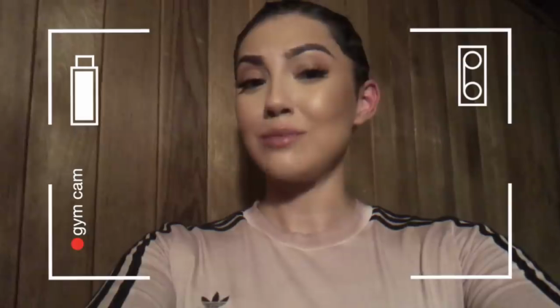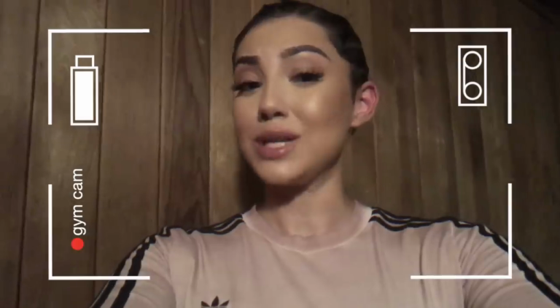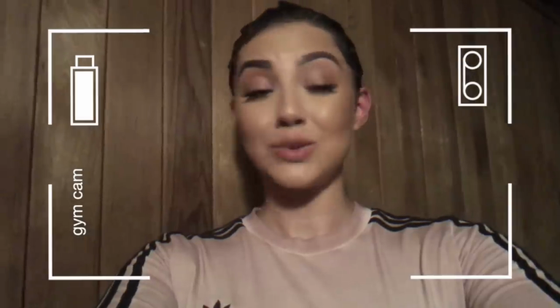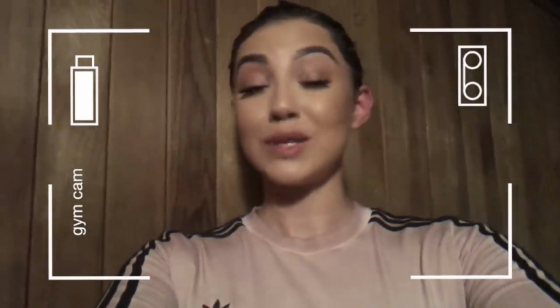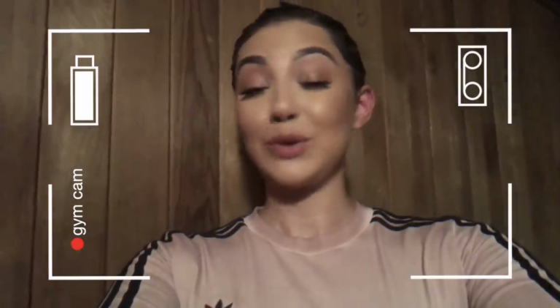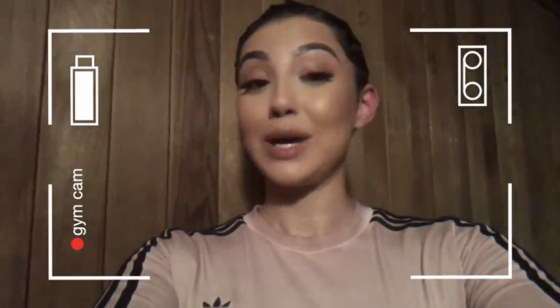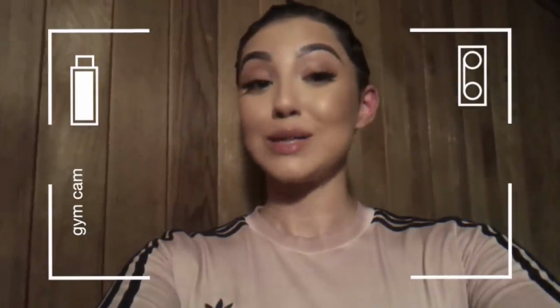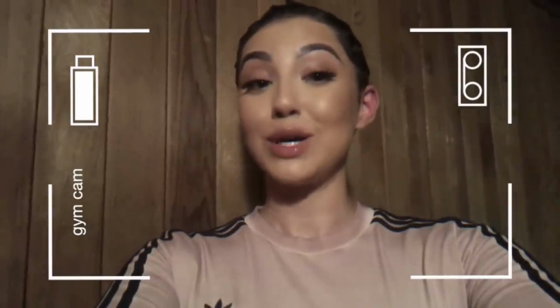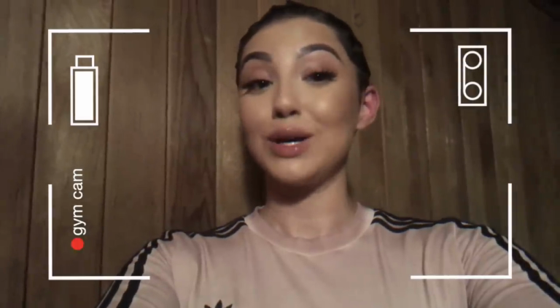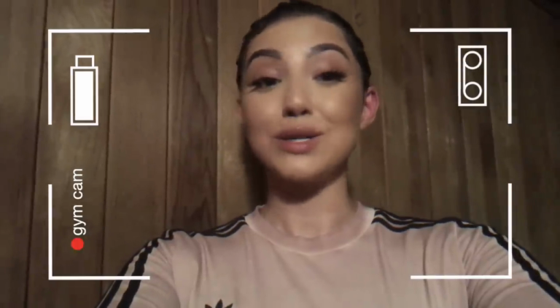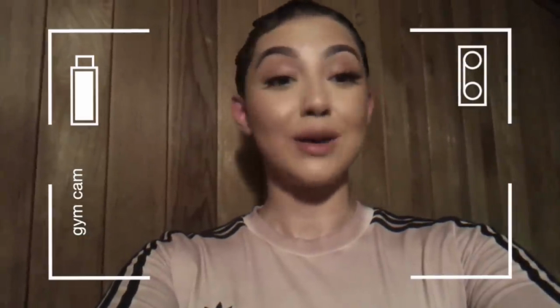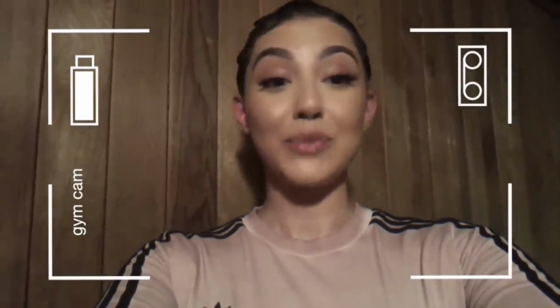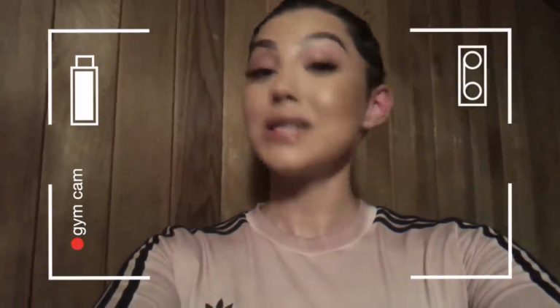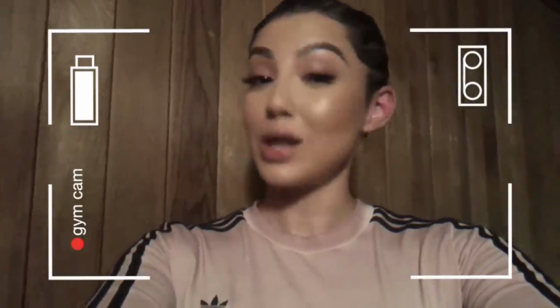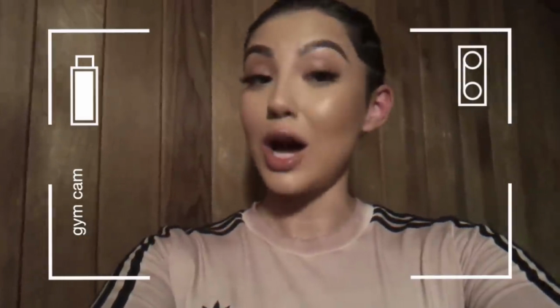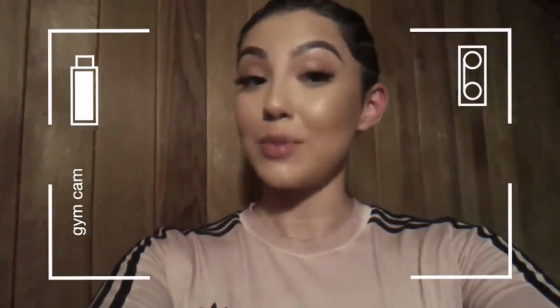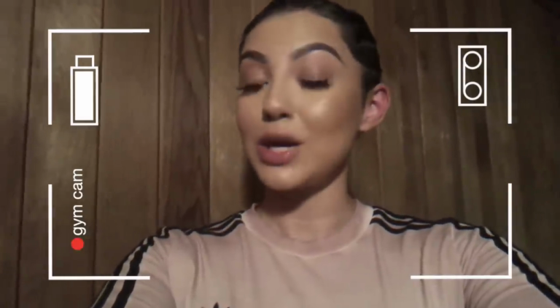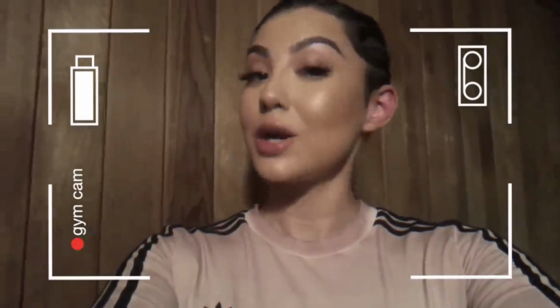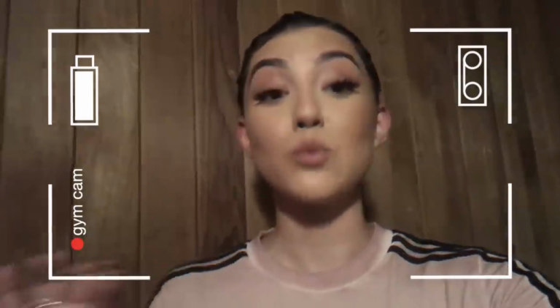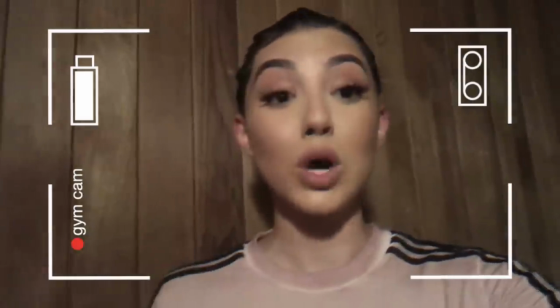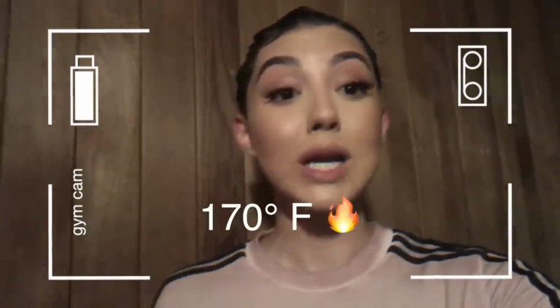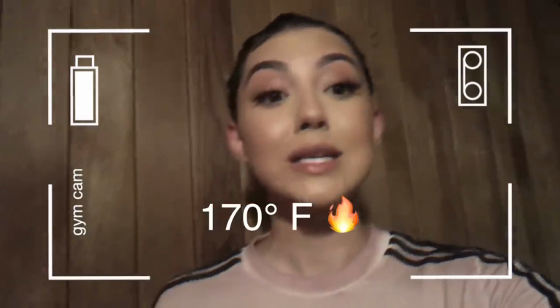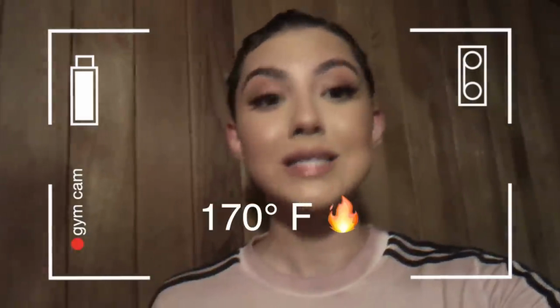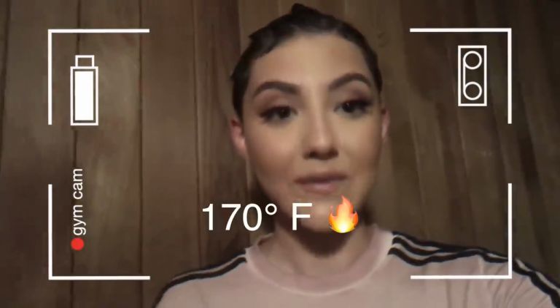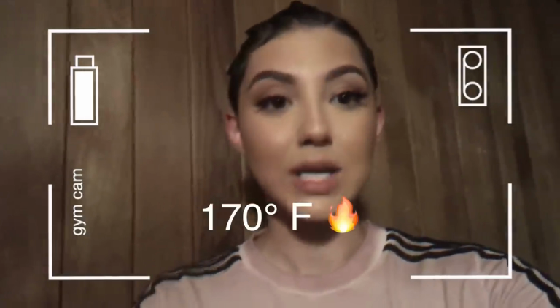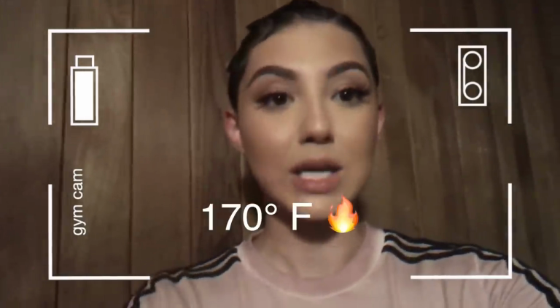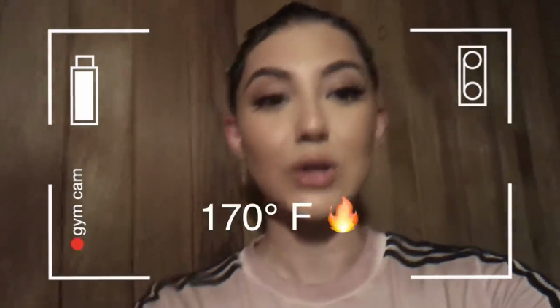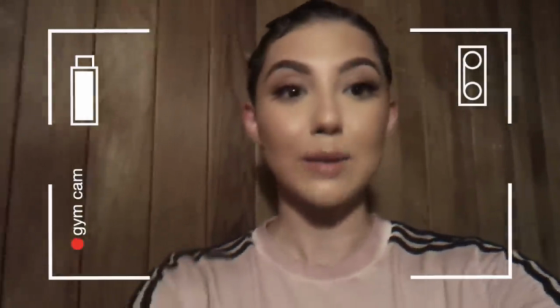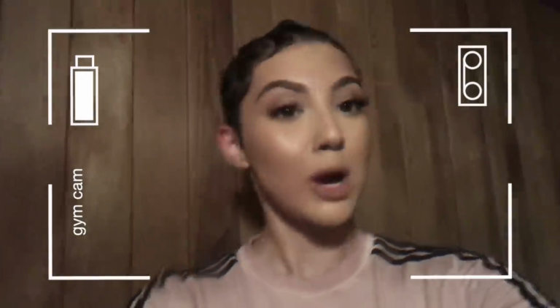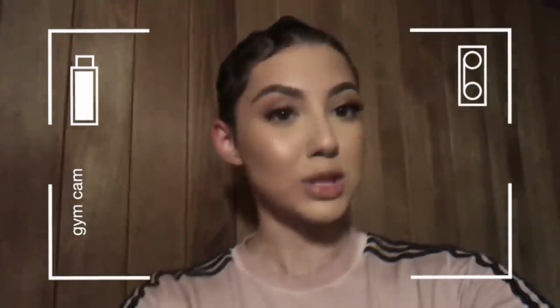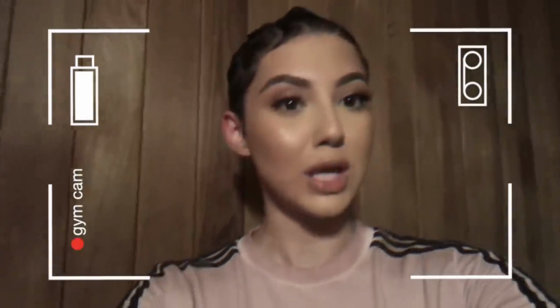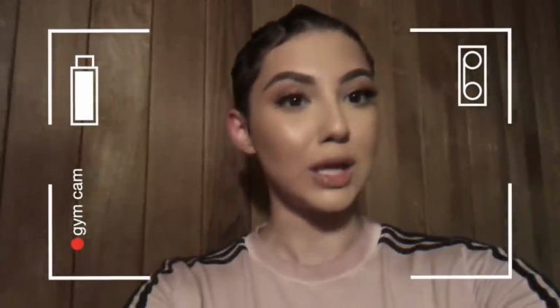I'm just doing this for you guys because it is hella hot up in here. It's 170 in here. Look at my arms just shaking.